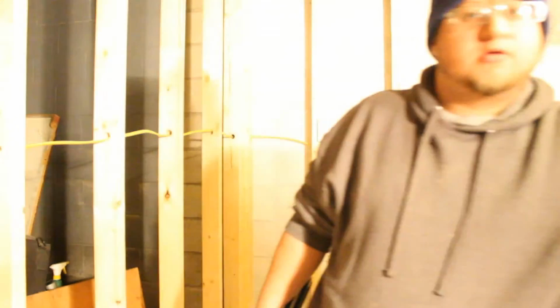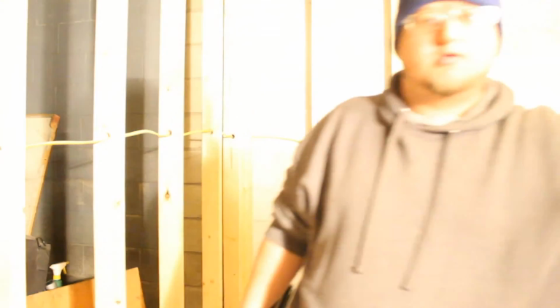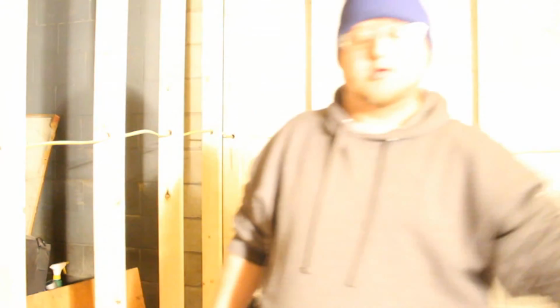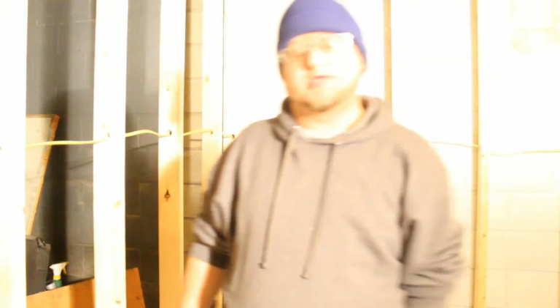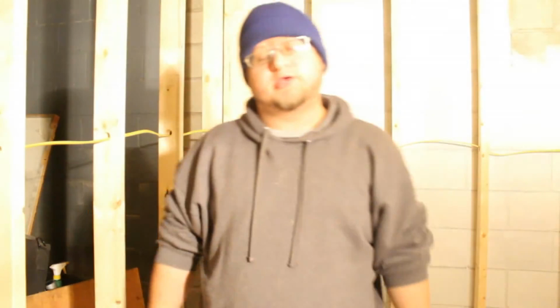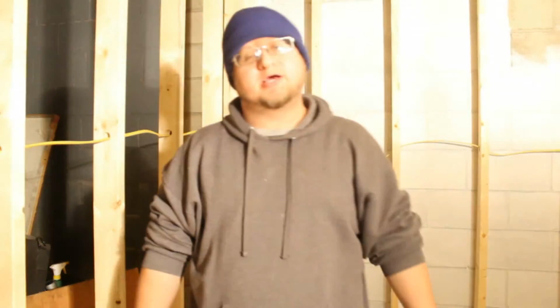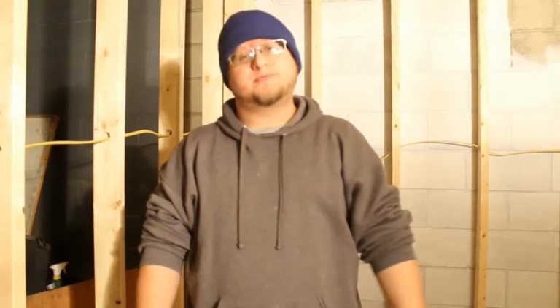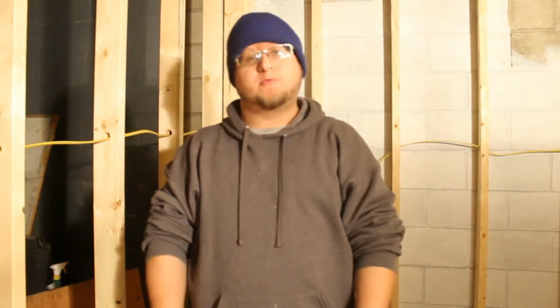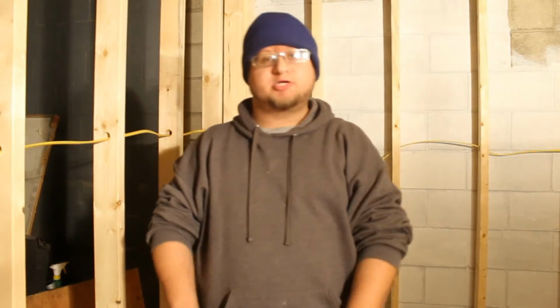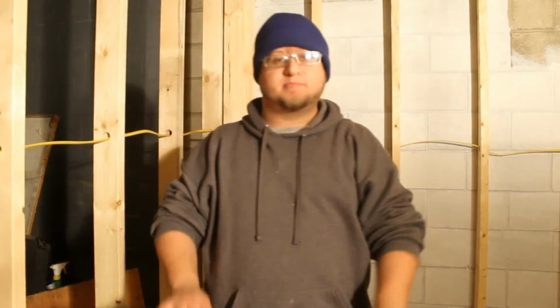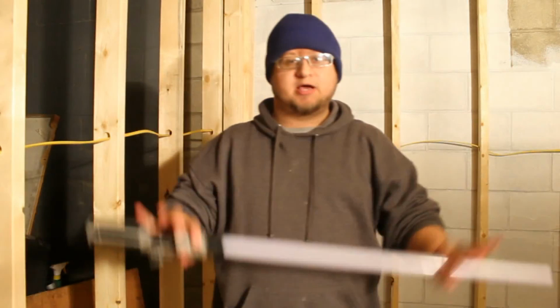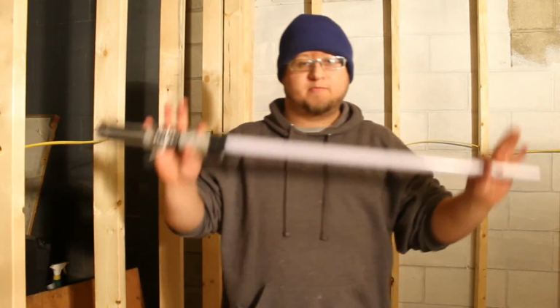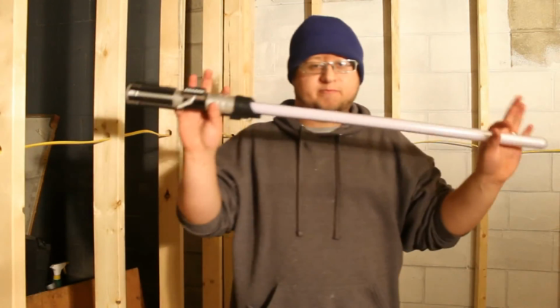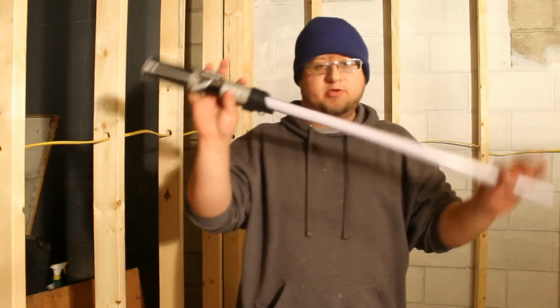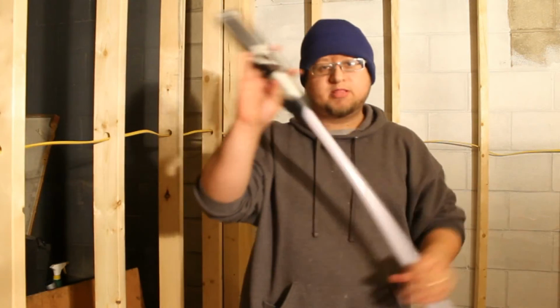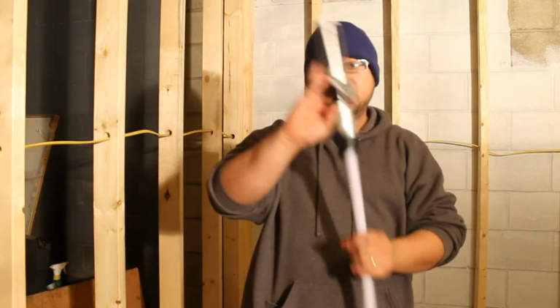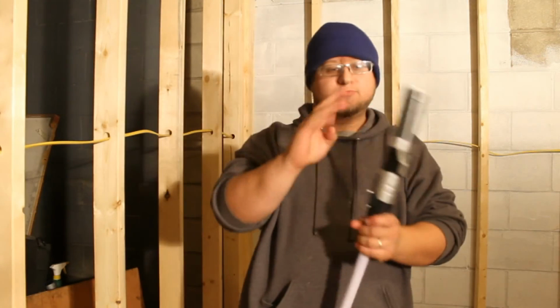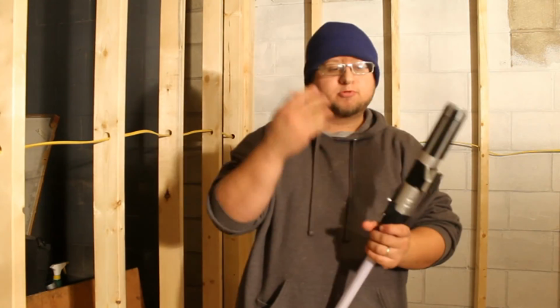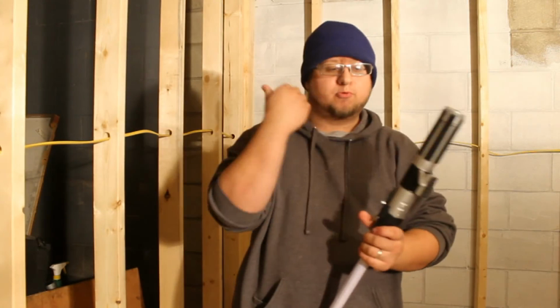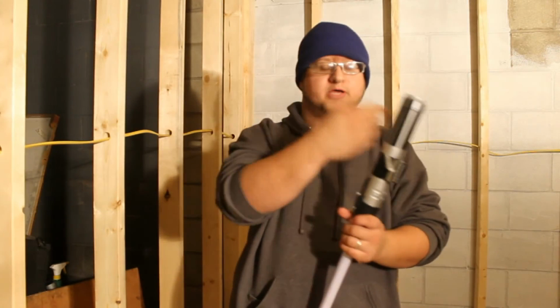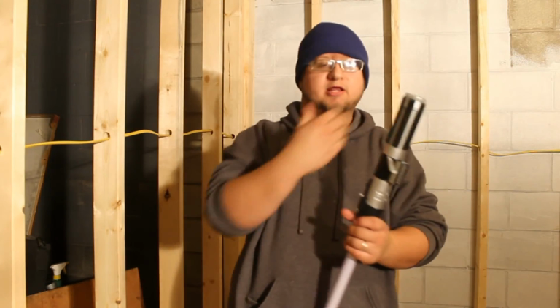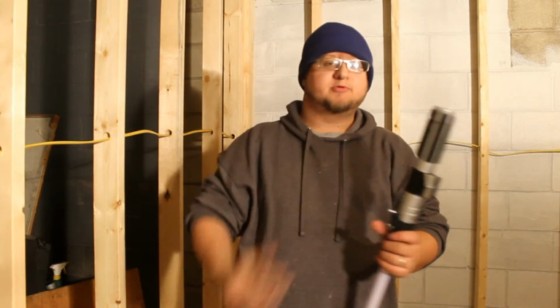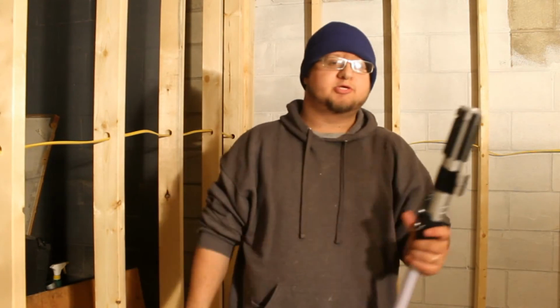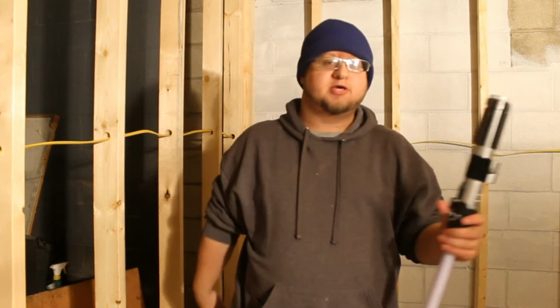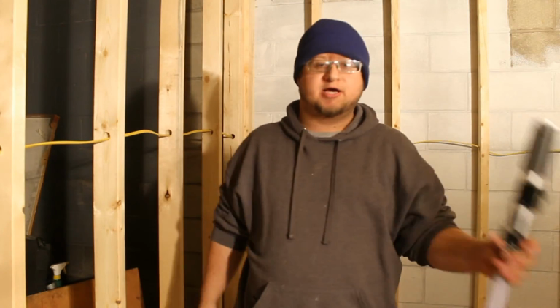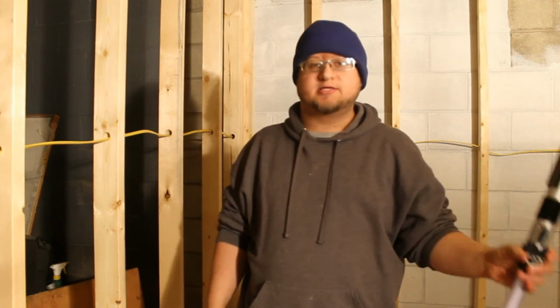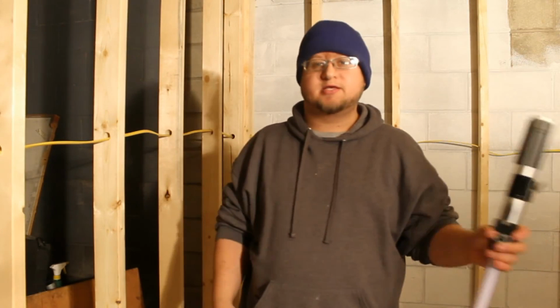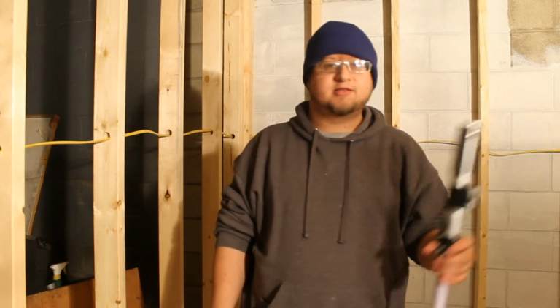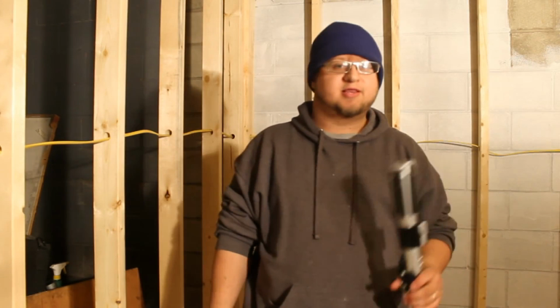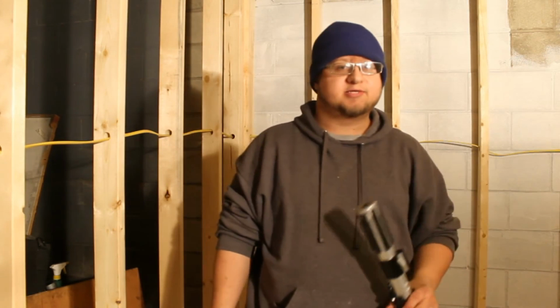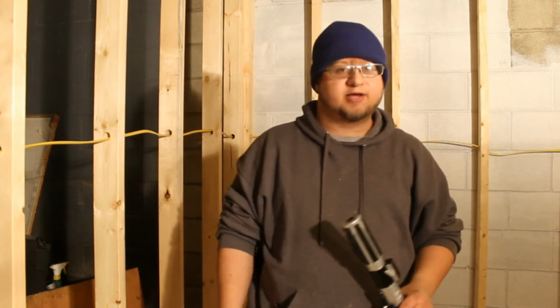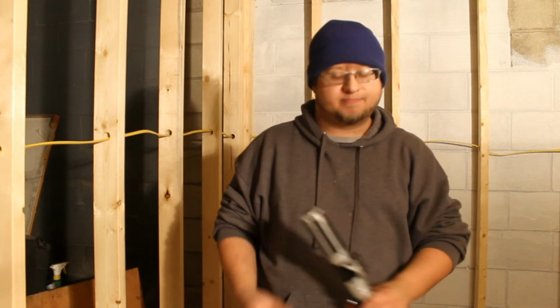Thank you guys for watching my review of this toy, and I will see you guys next time.